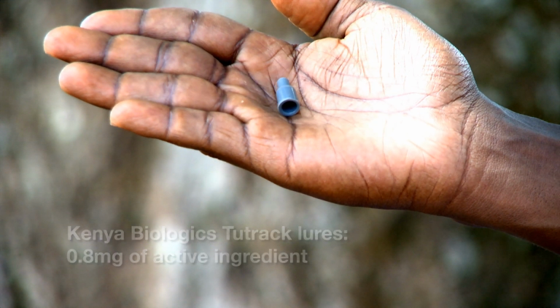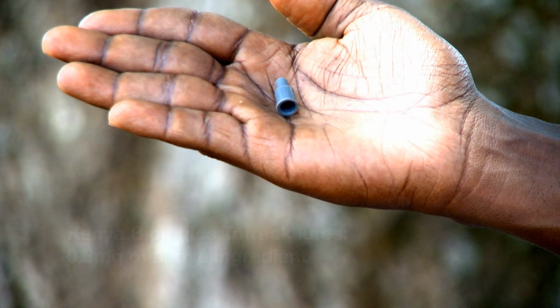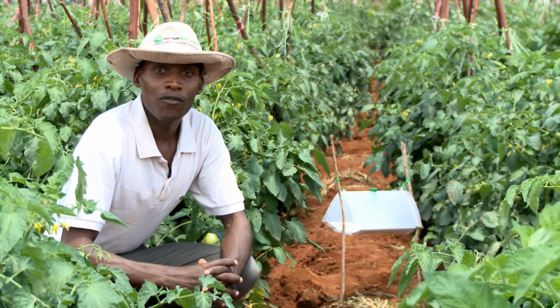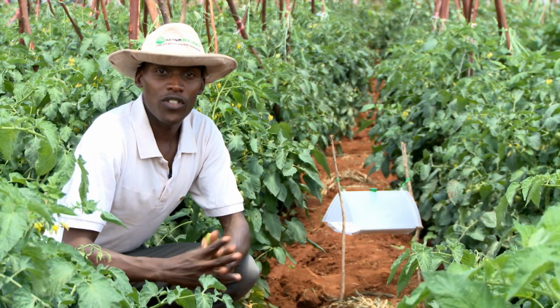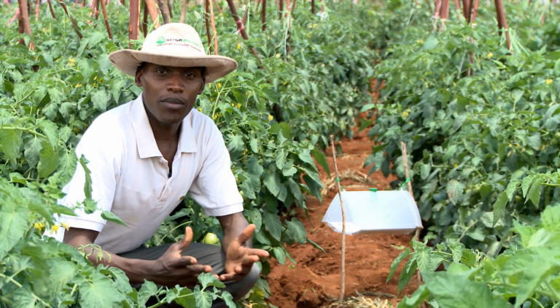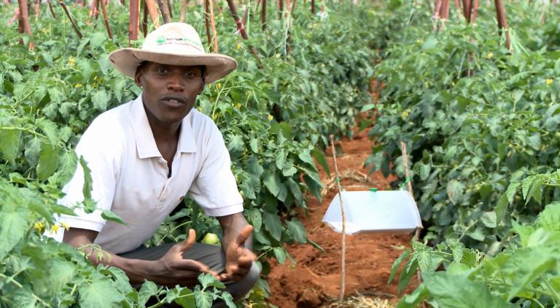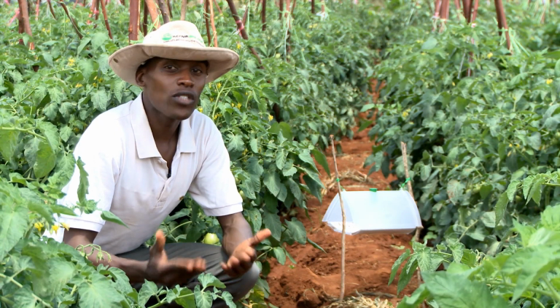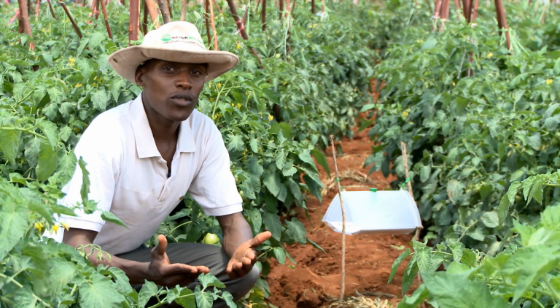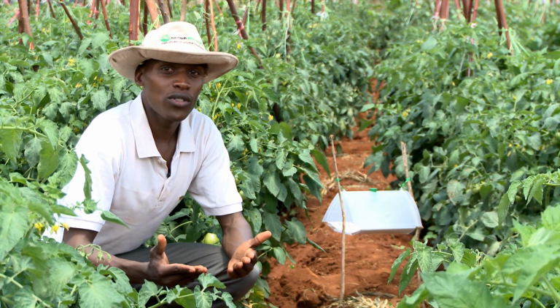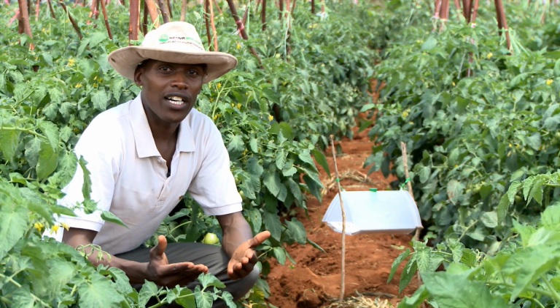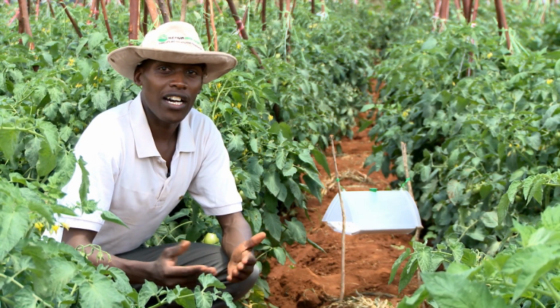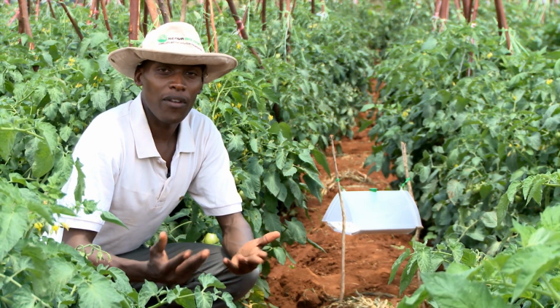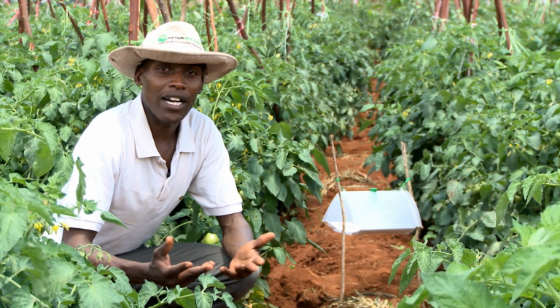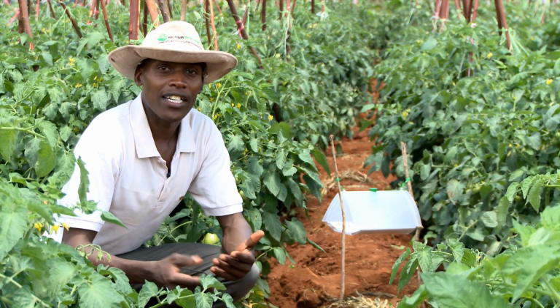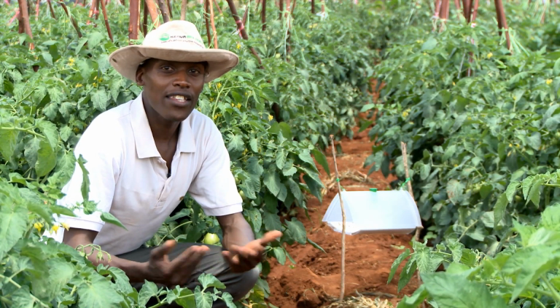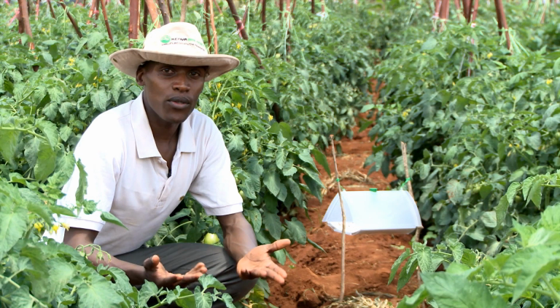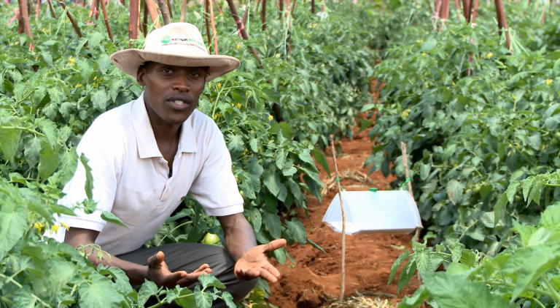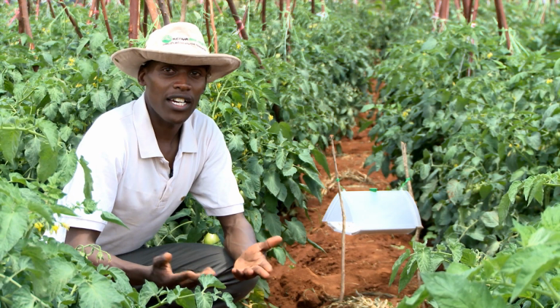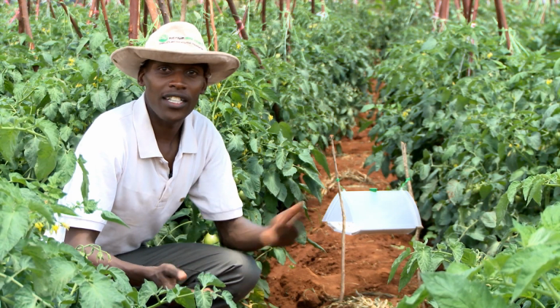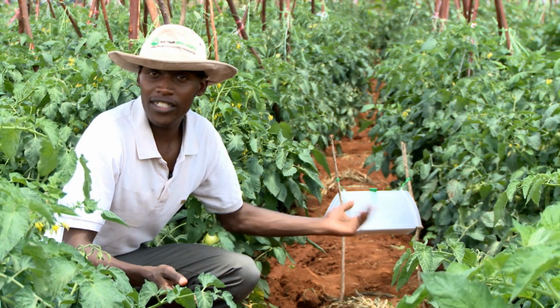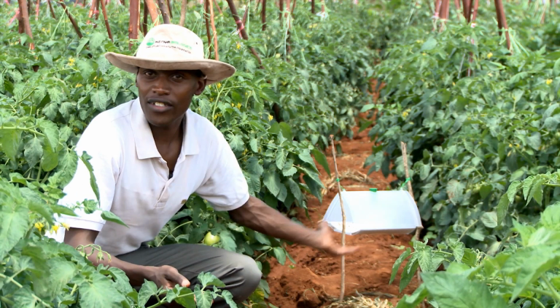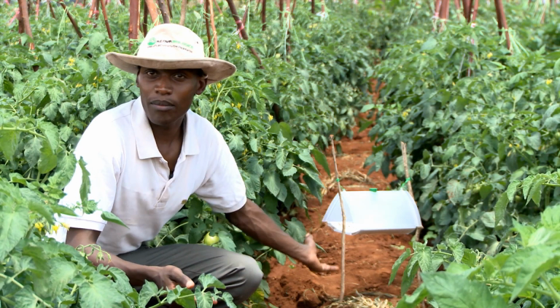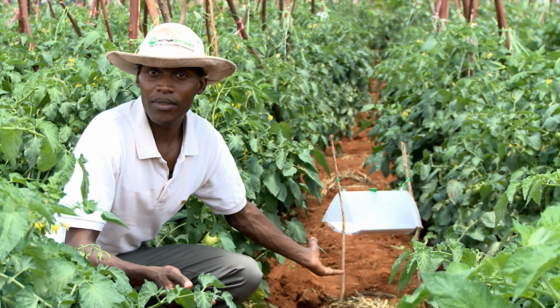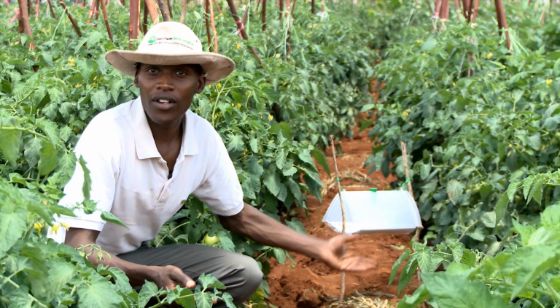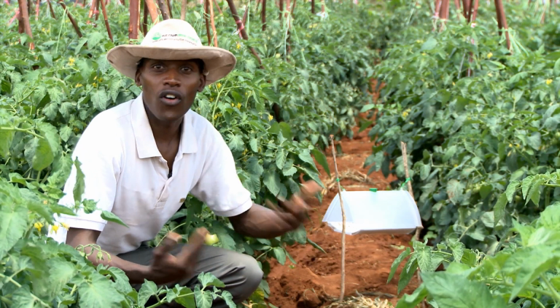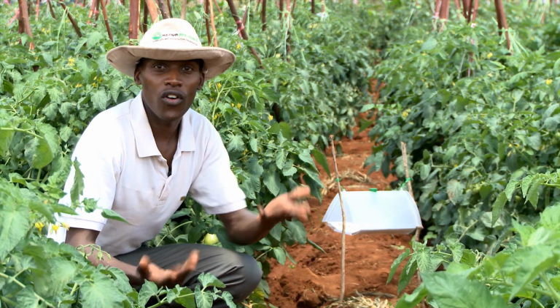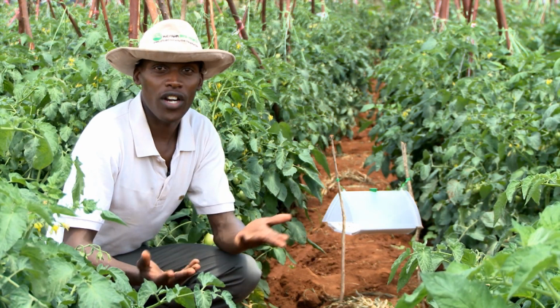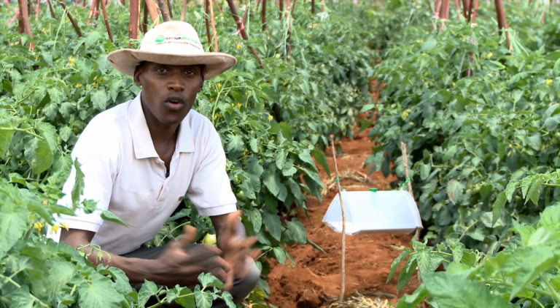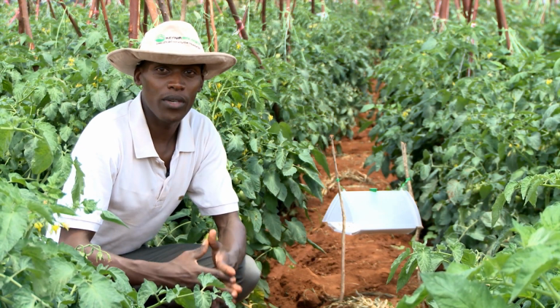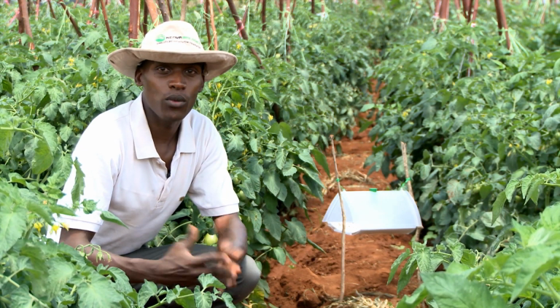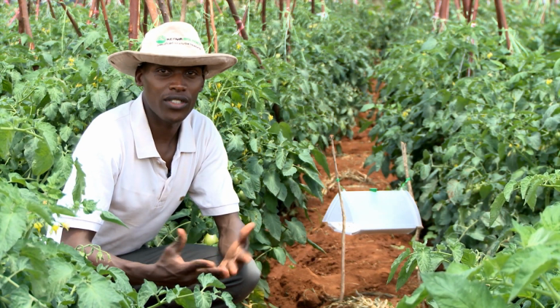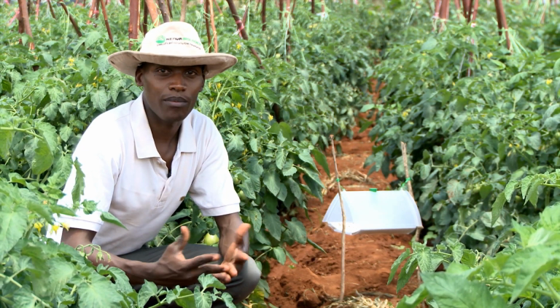For trapping of Tuta absoluta, a farmer can either use a delta trap or a homemade water trap.